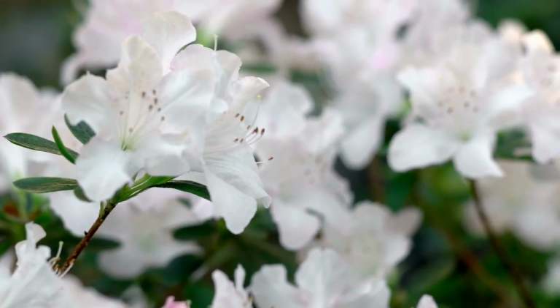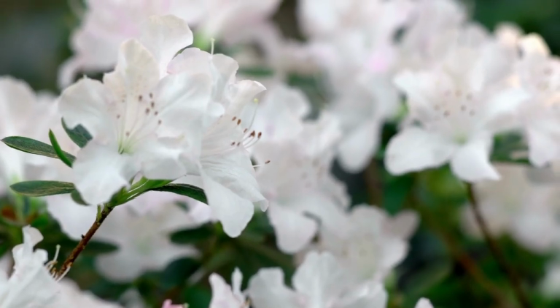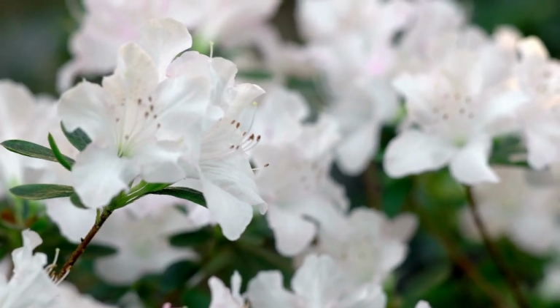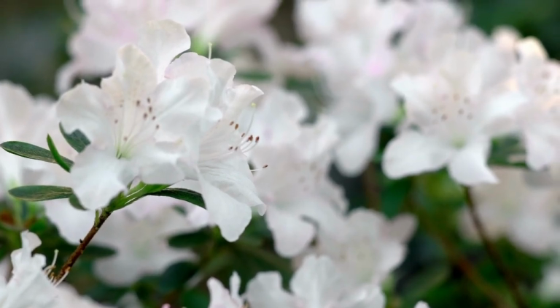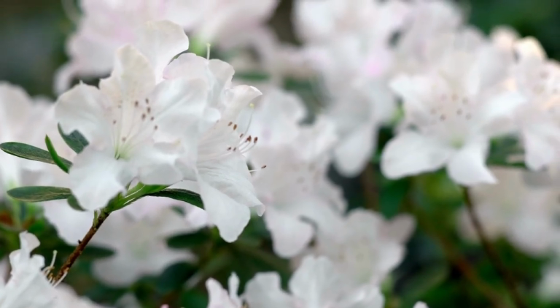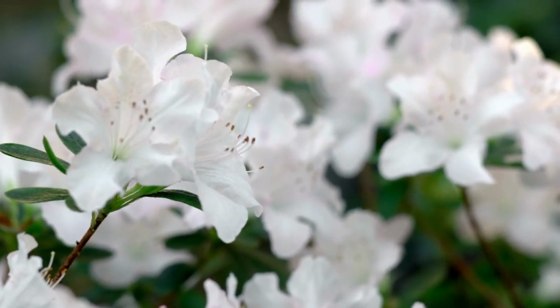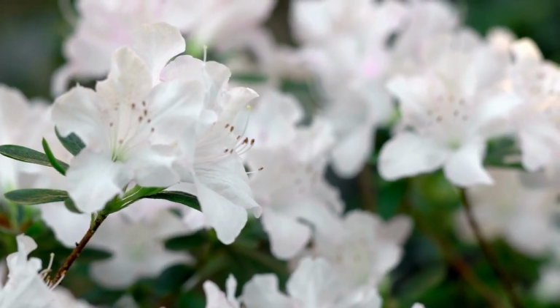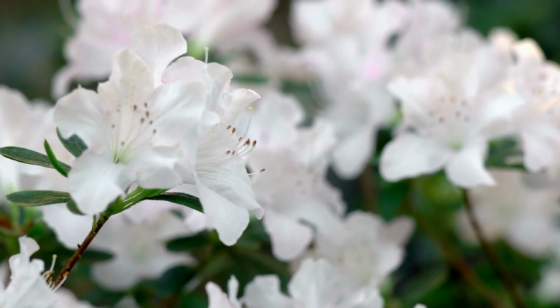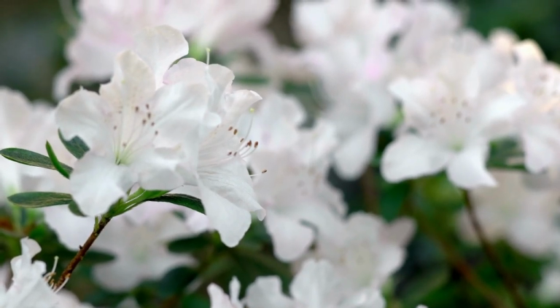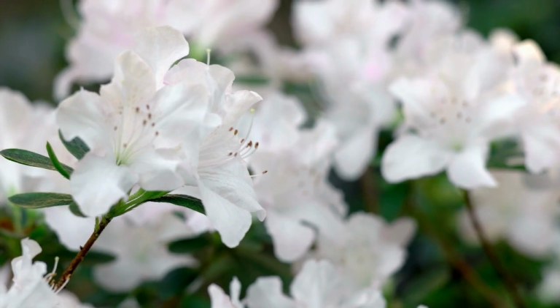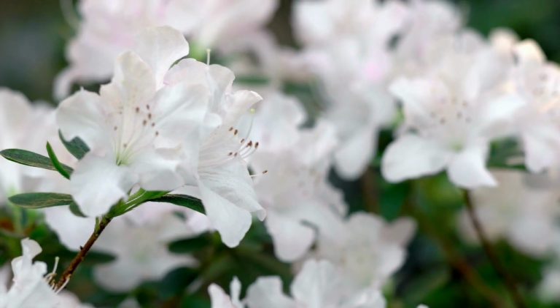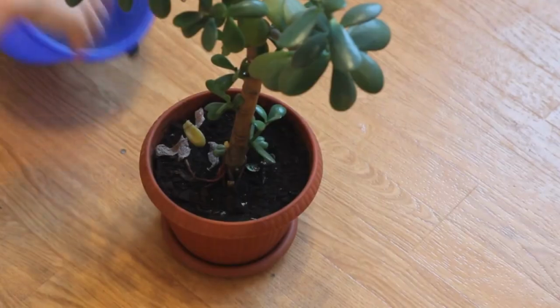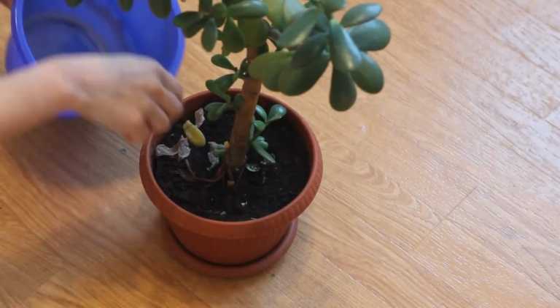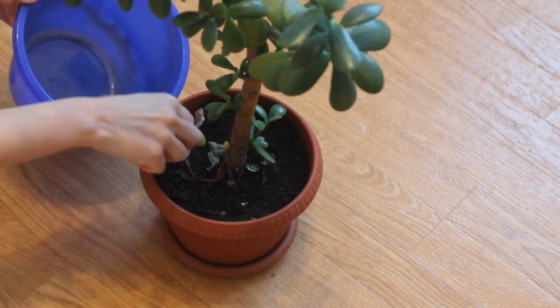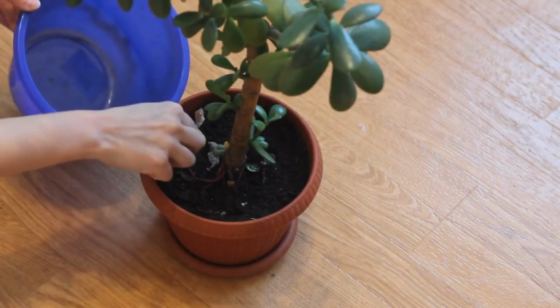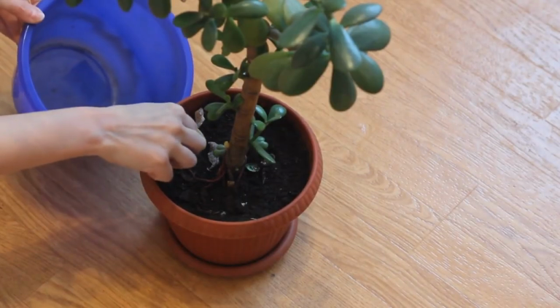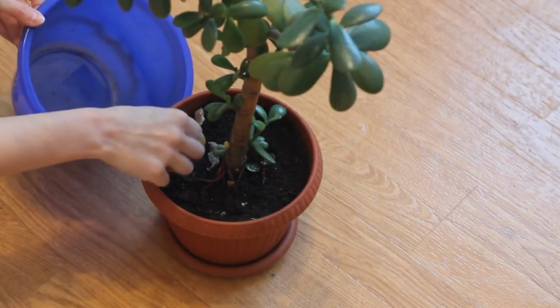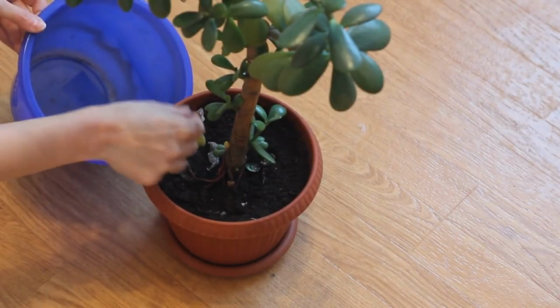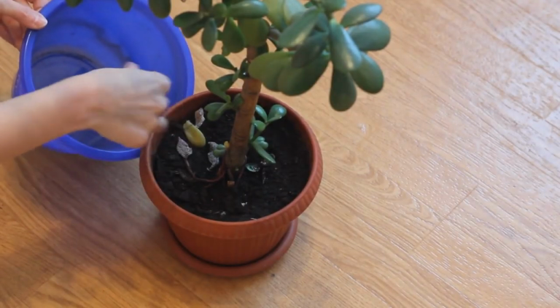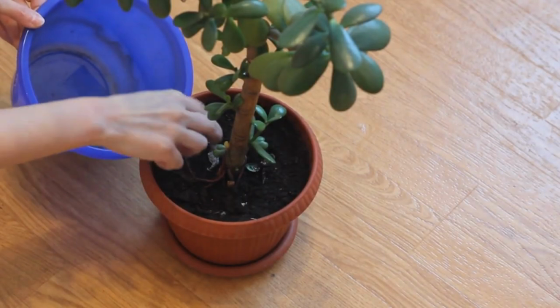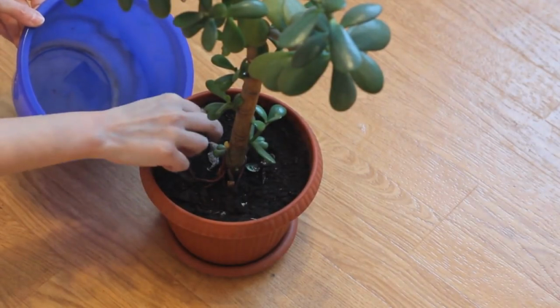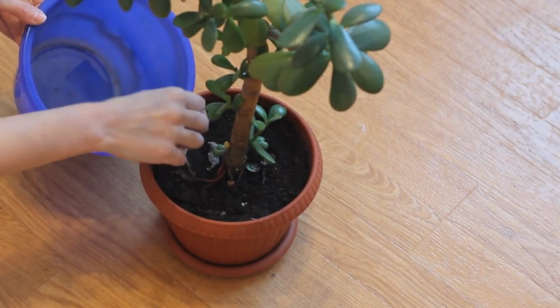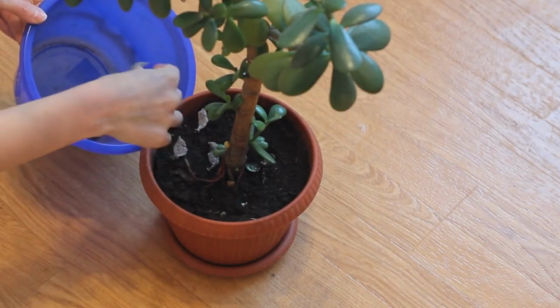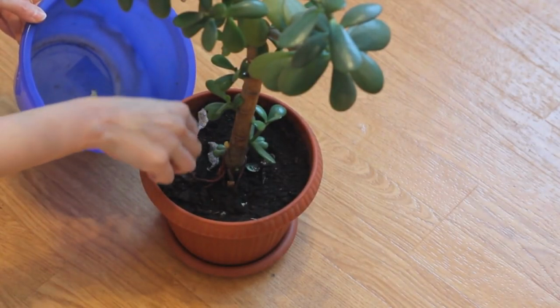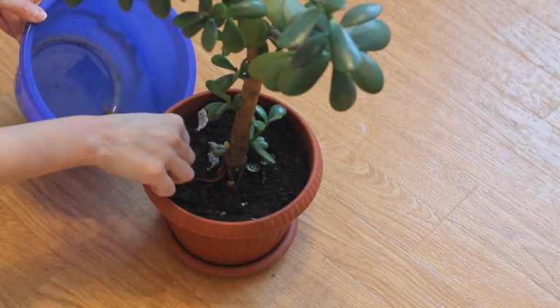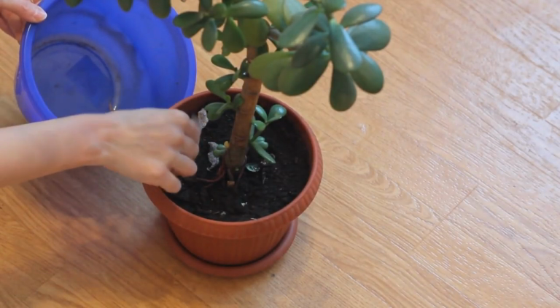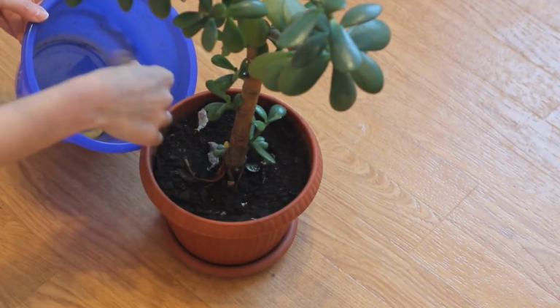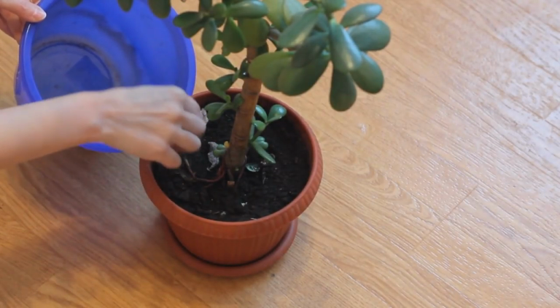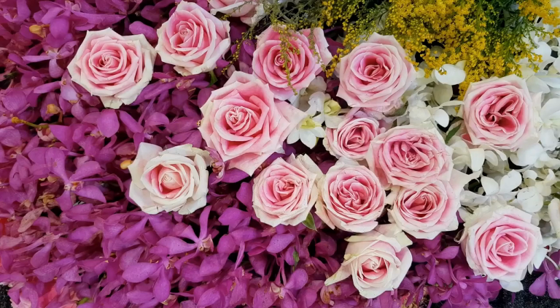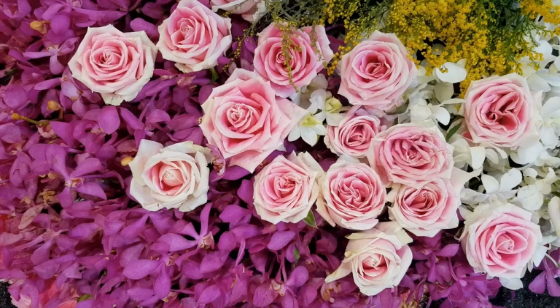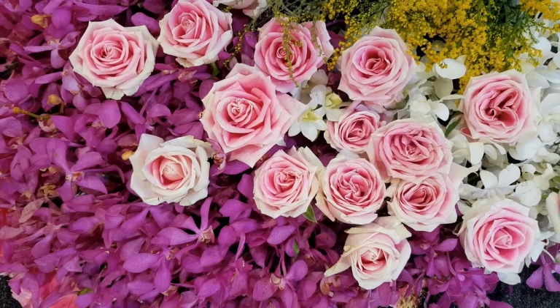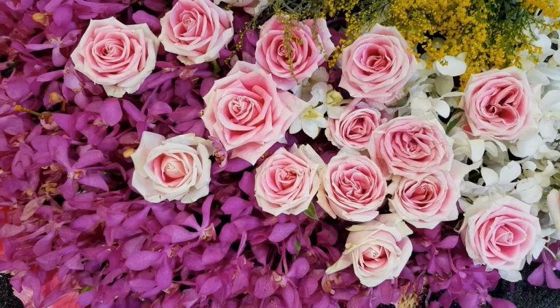Caffeine is not only enjoyed by humans, but there are some houseplants that love coffee too. Surprised? Check the list below.